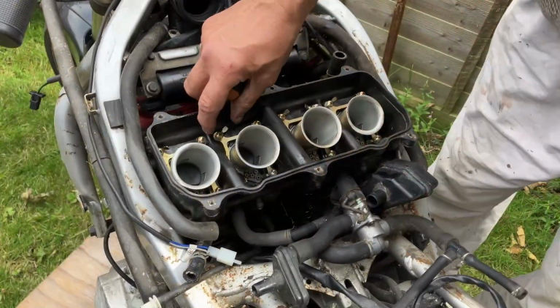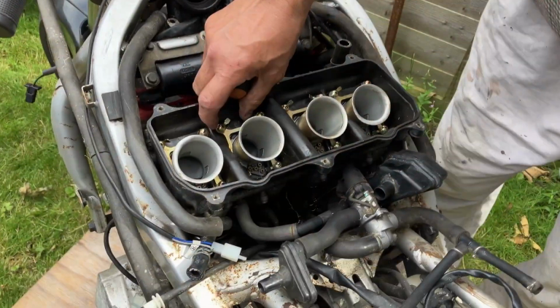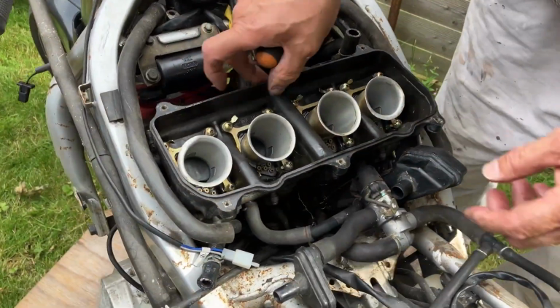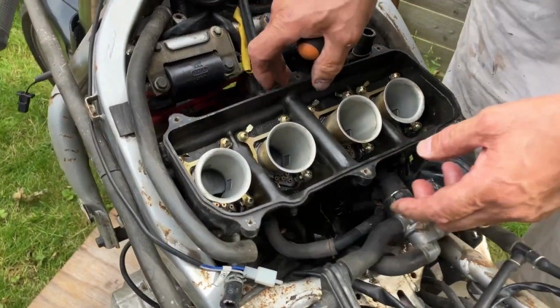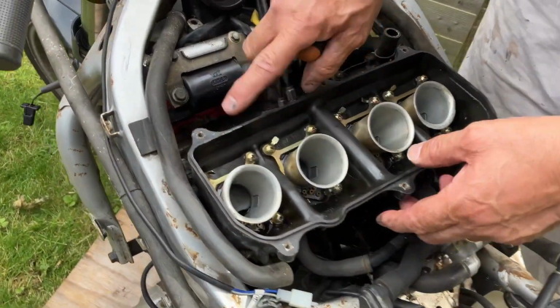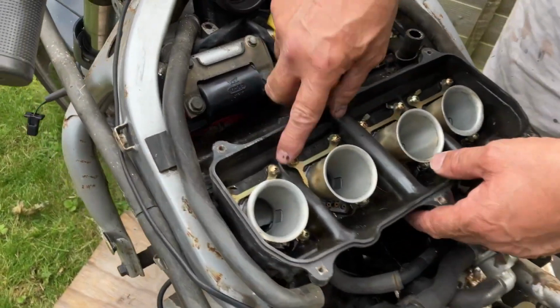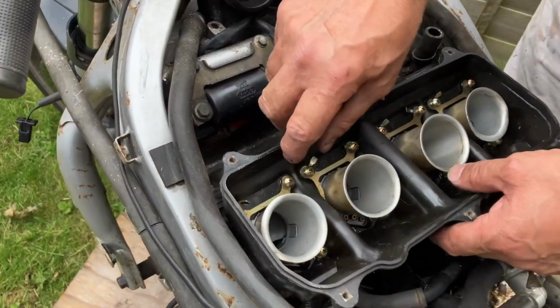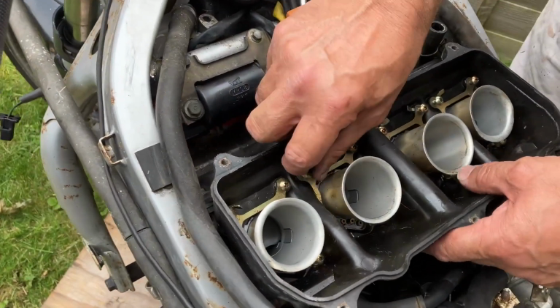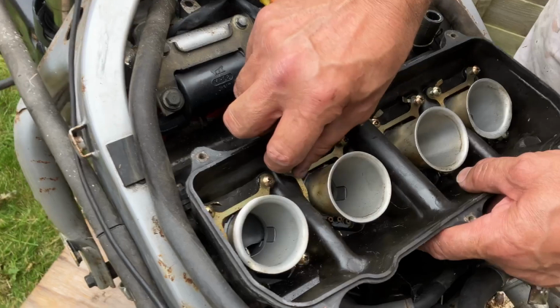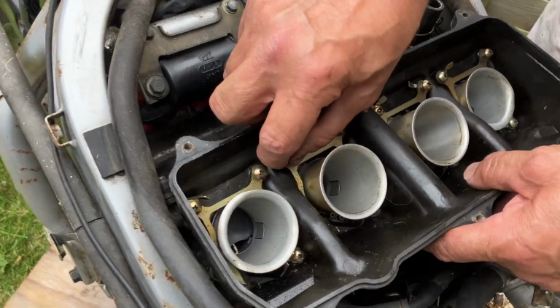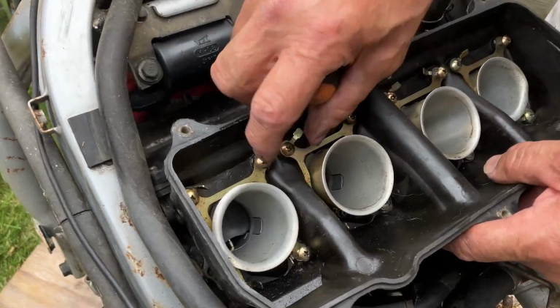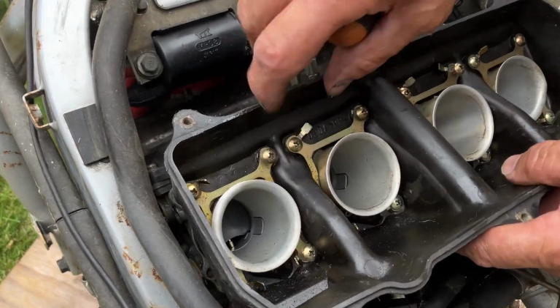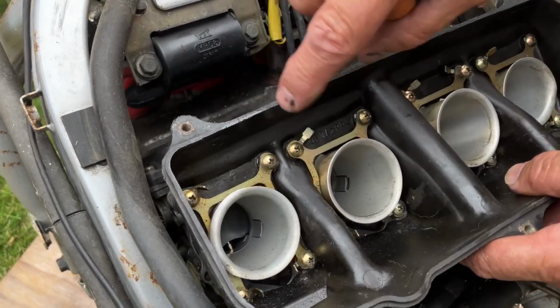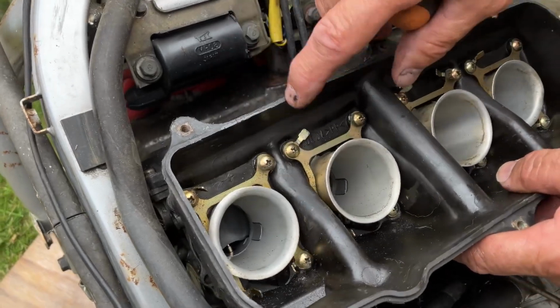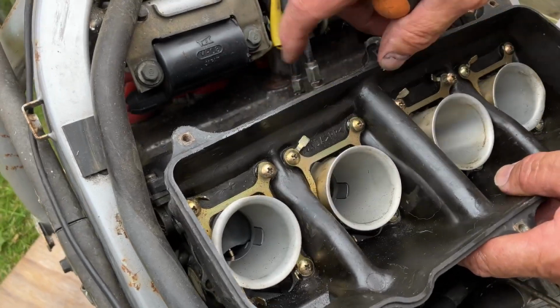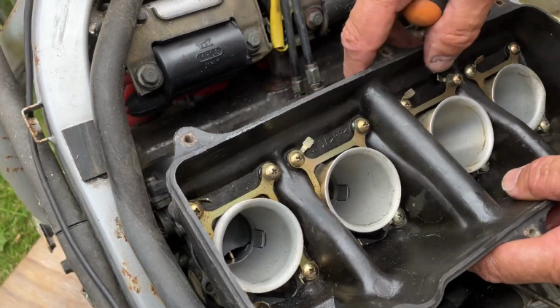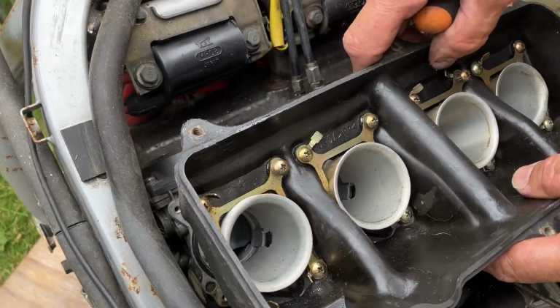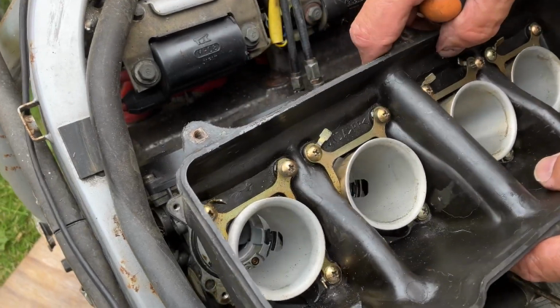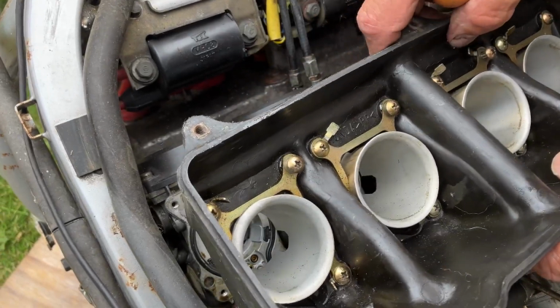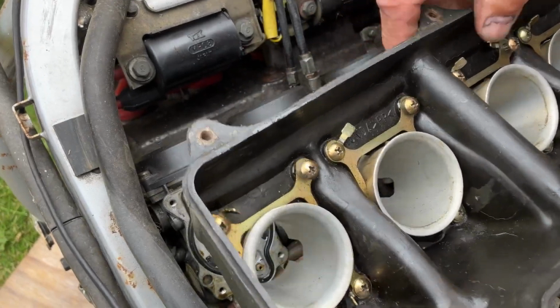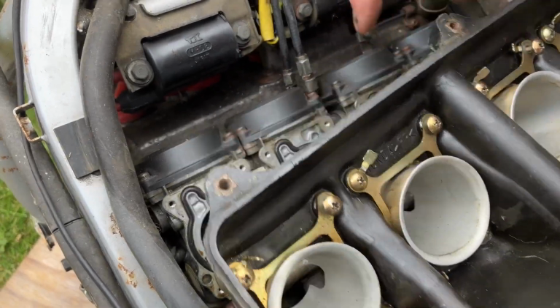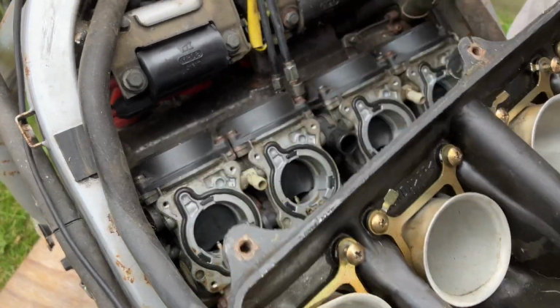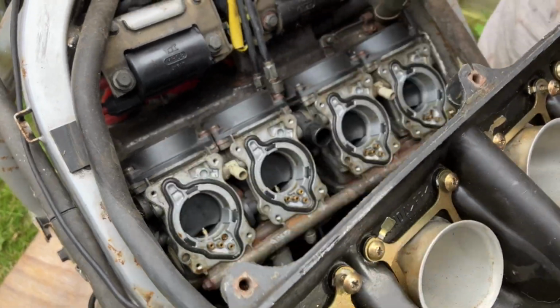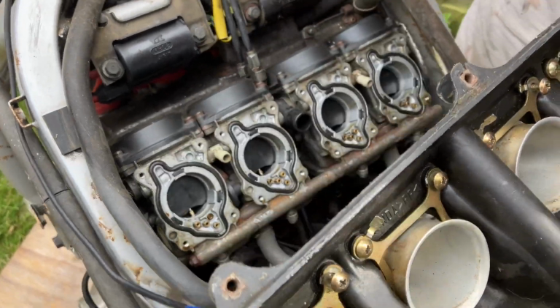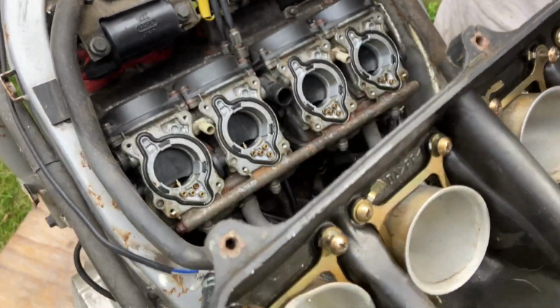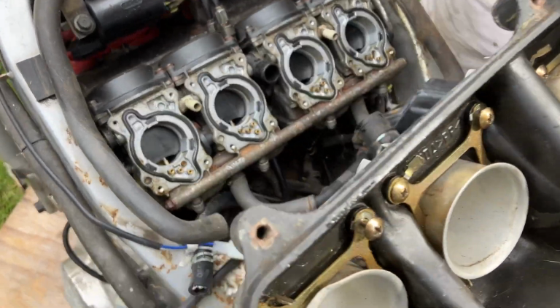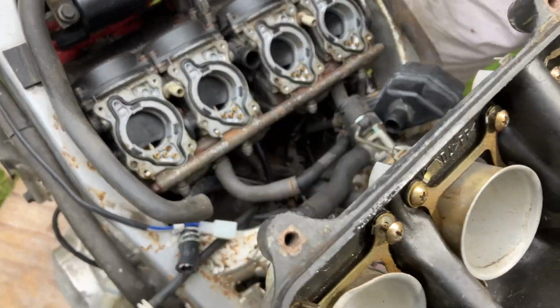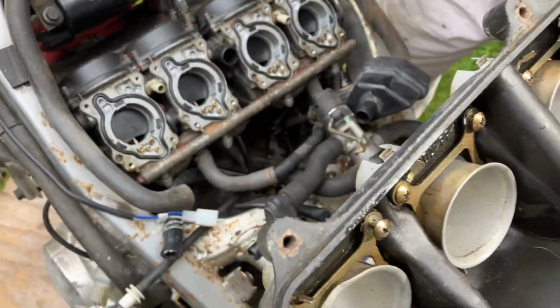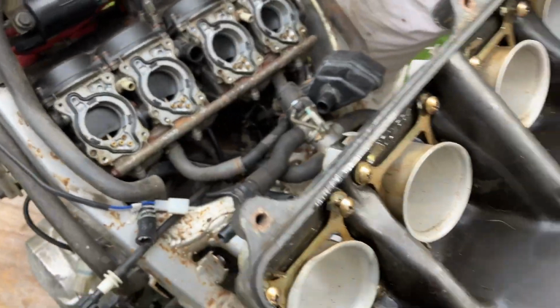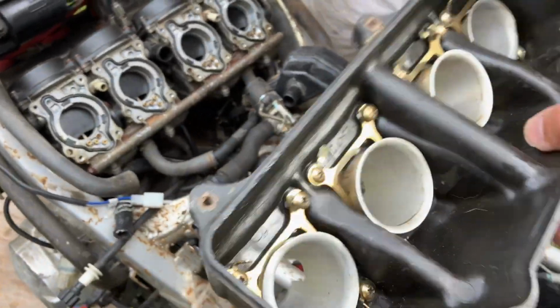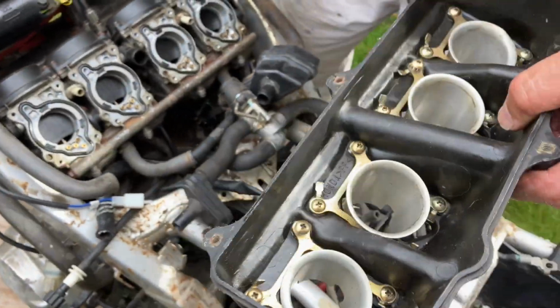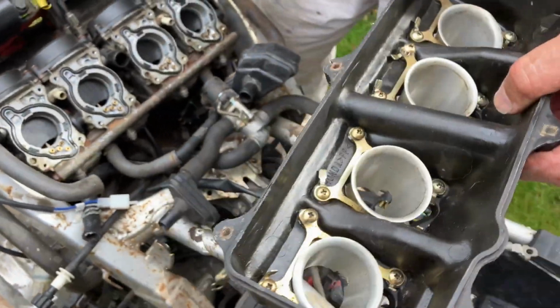That's all sixteen little bolts loose. It just comes off with the bow mouth like that.